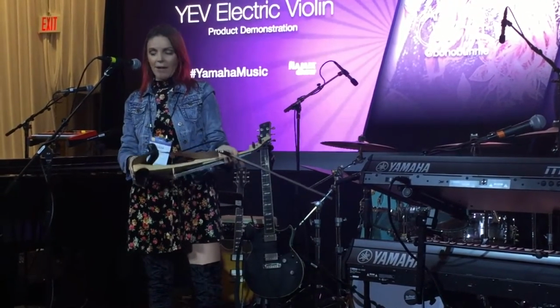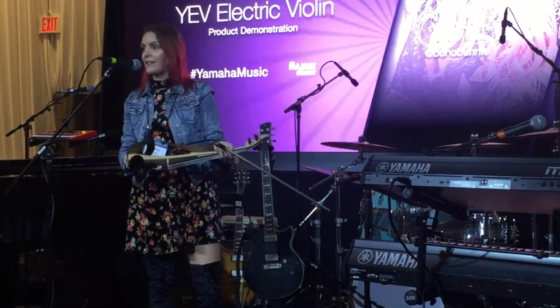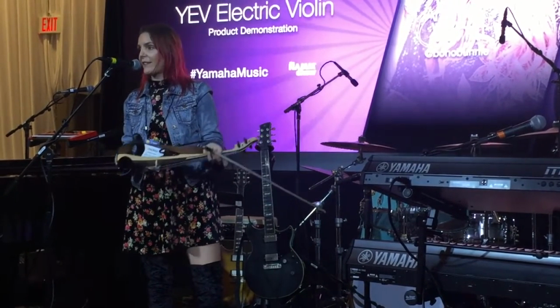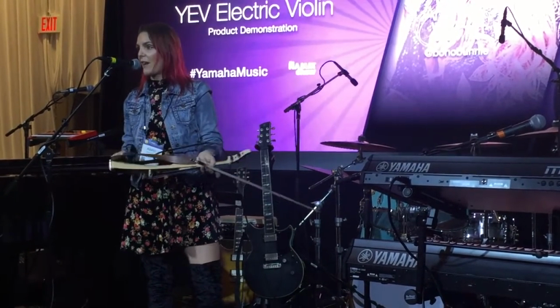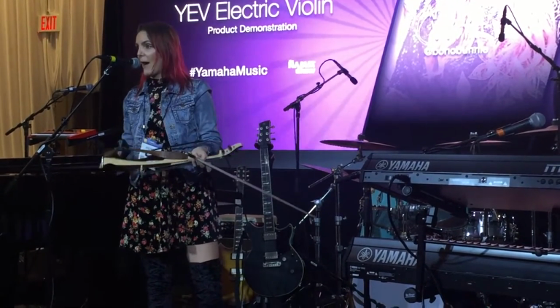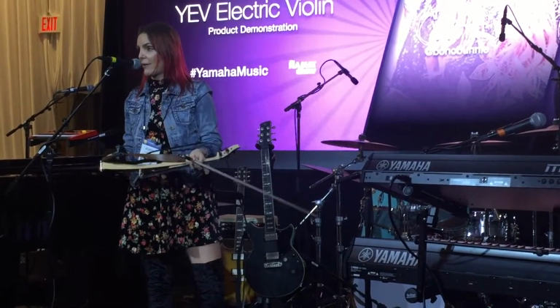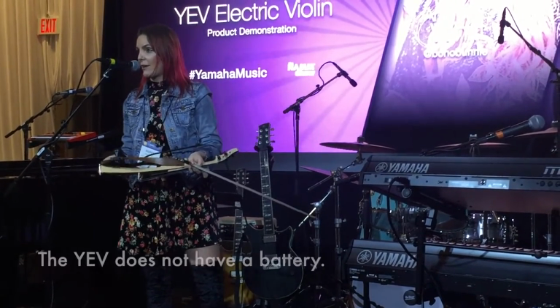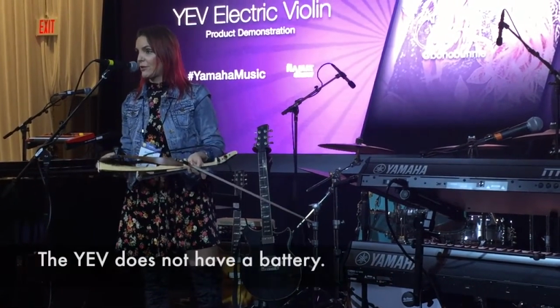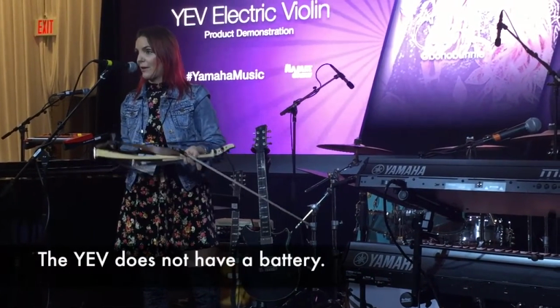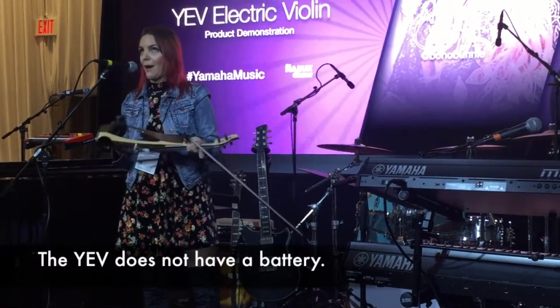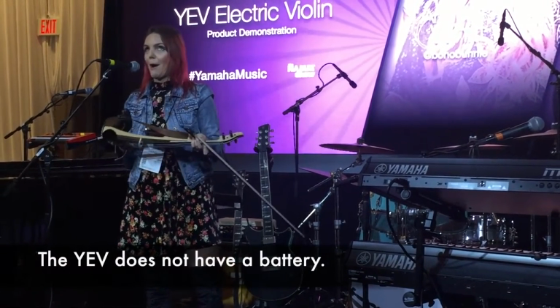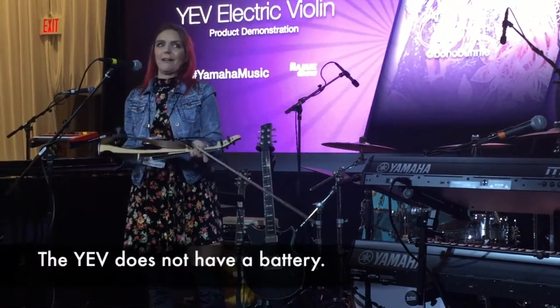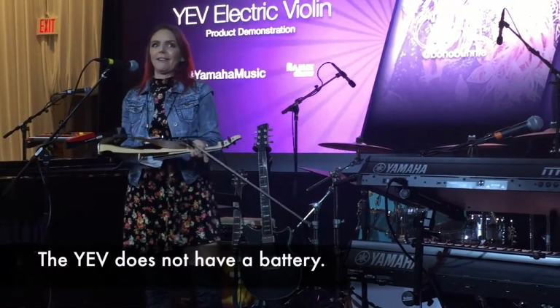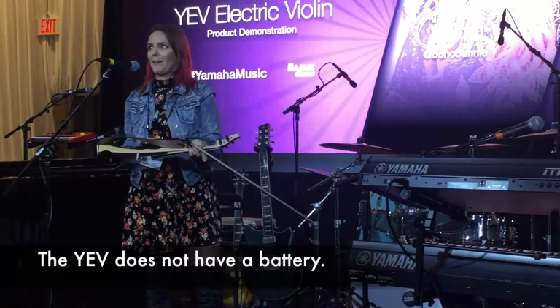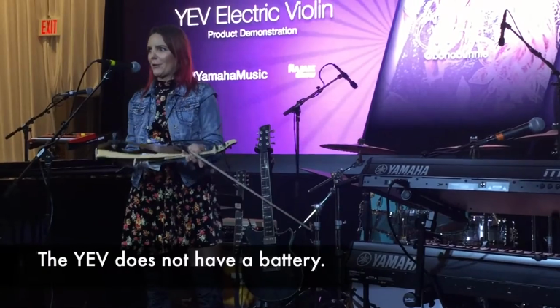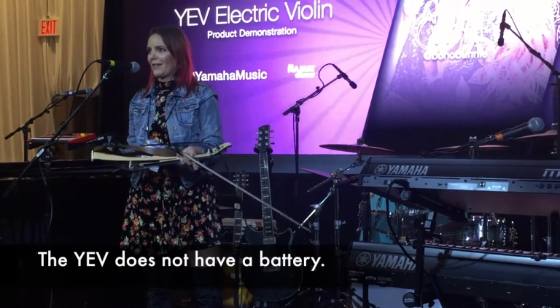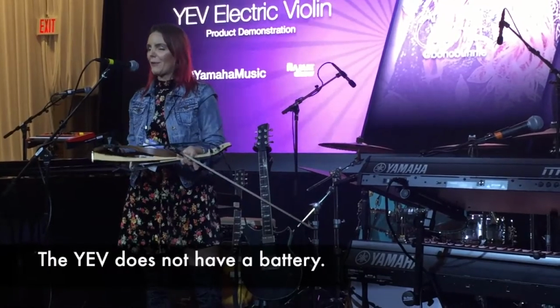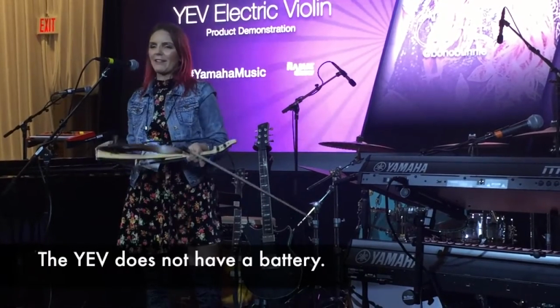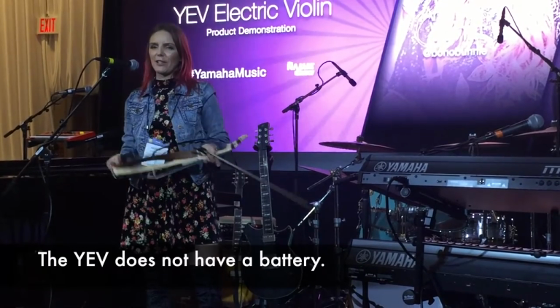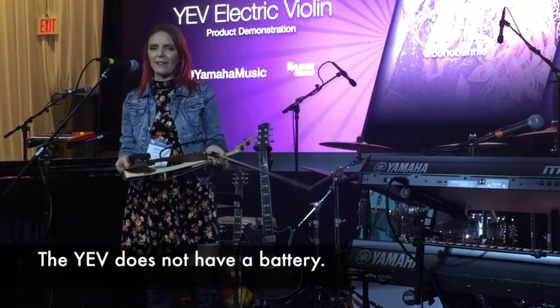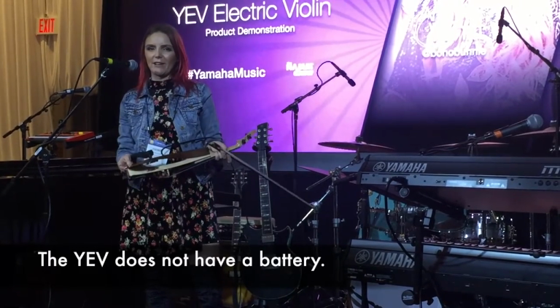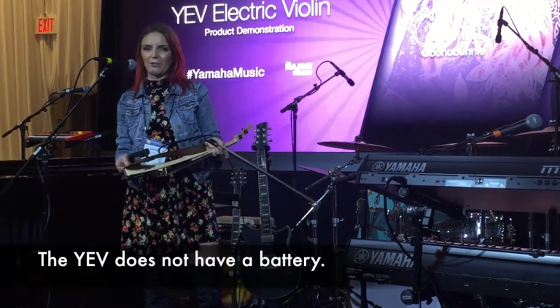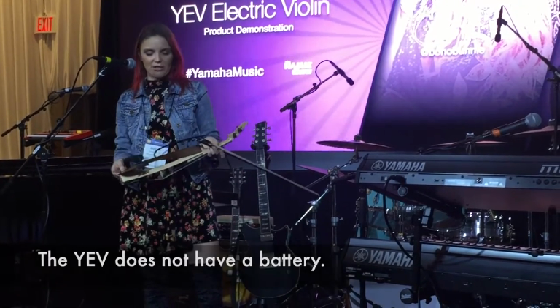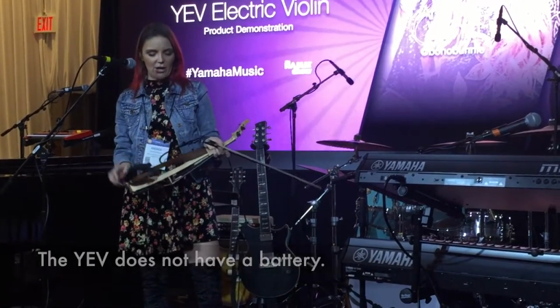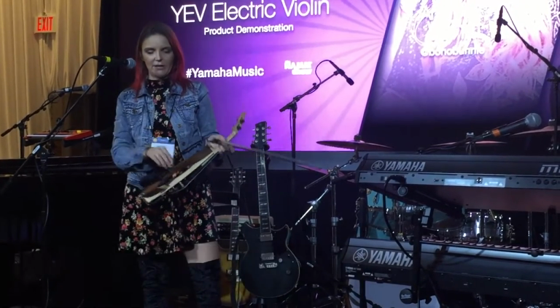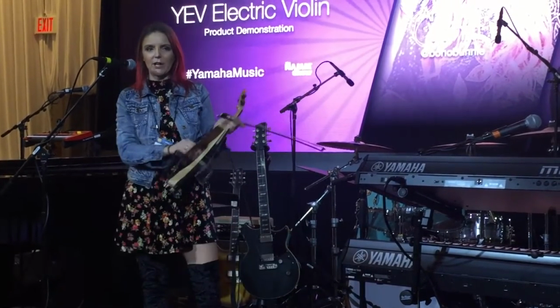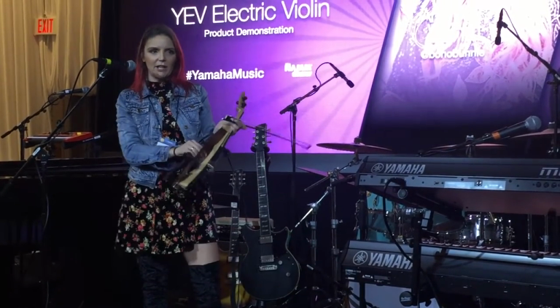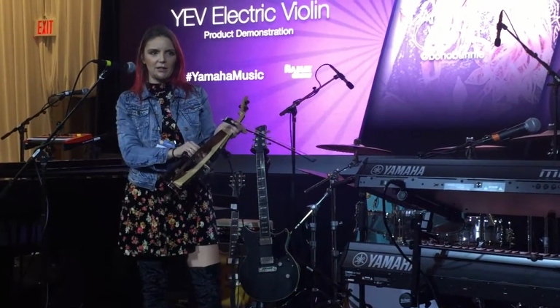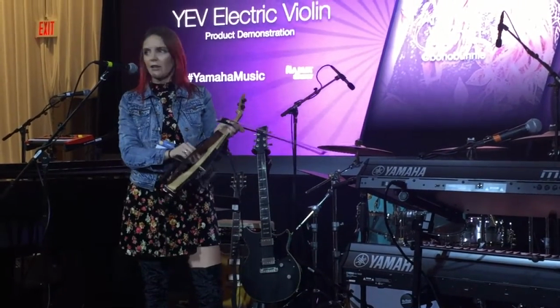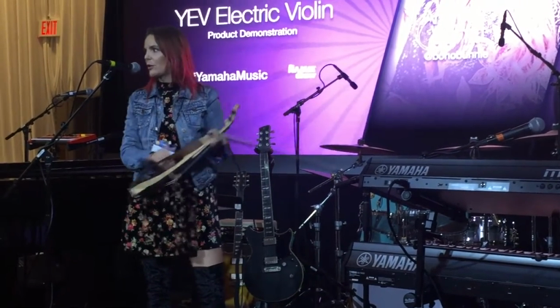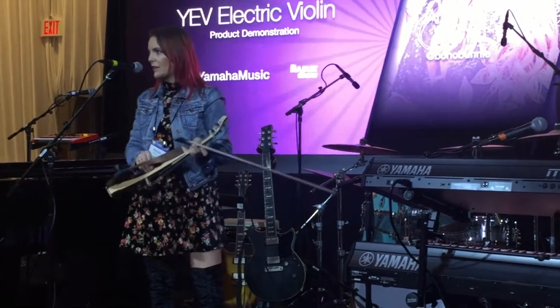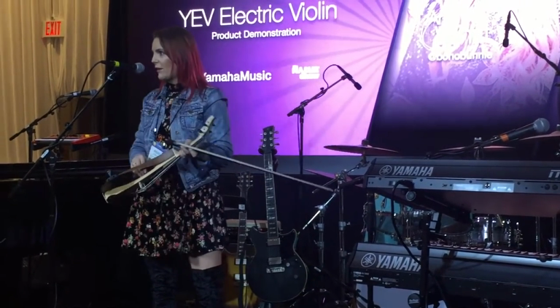It doesn't have a battery, which is amazing and brilliant, so it acts just like an electric guitar — you just plug it in, you're good to go.